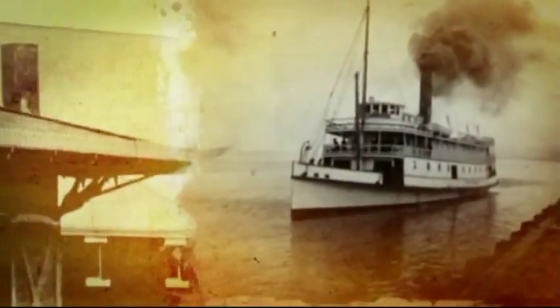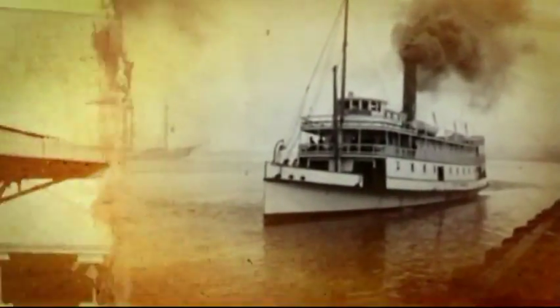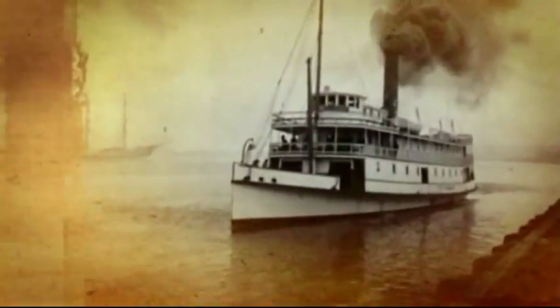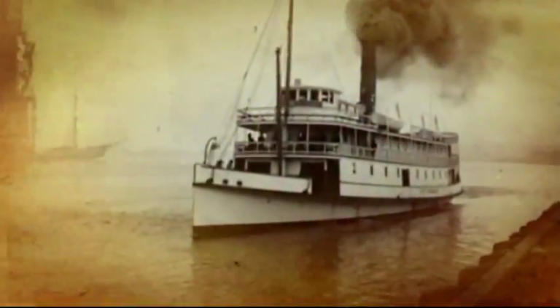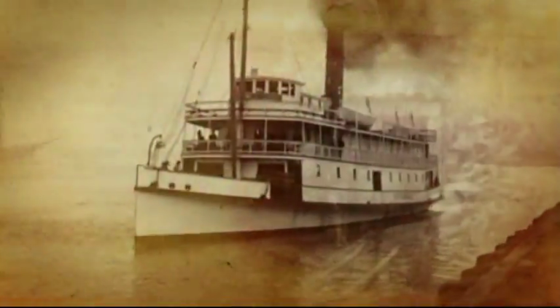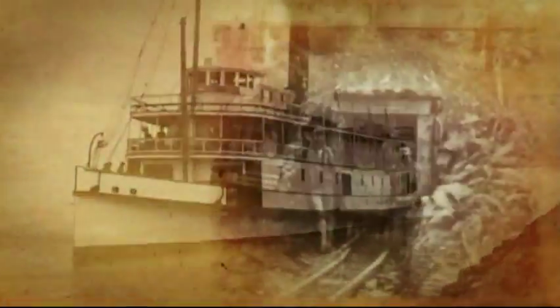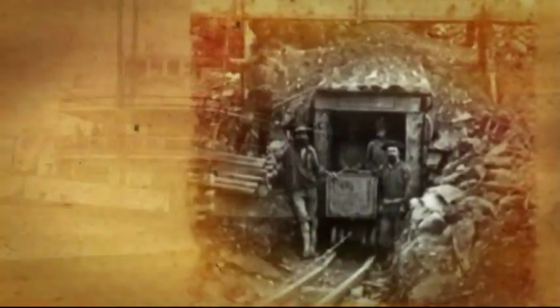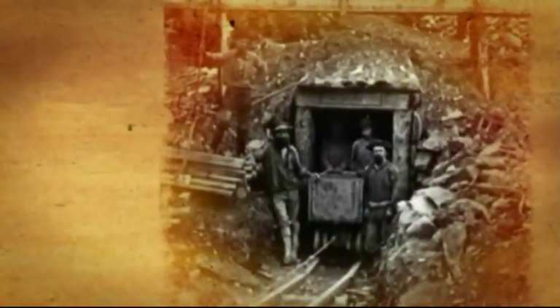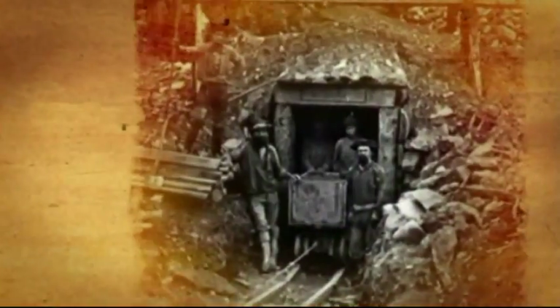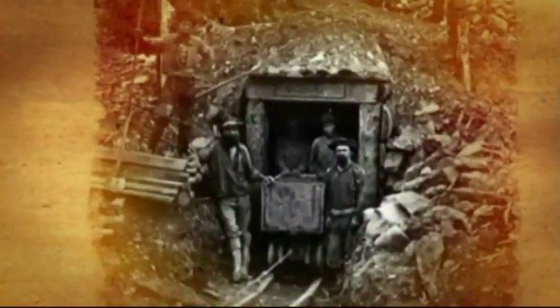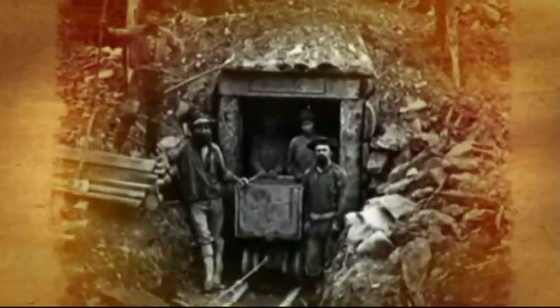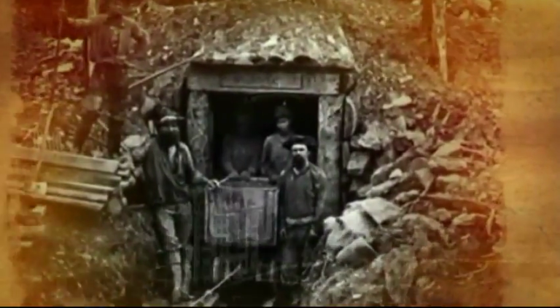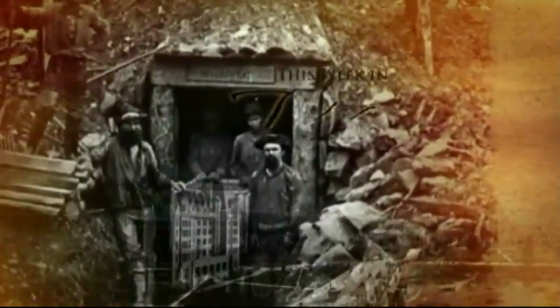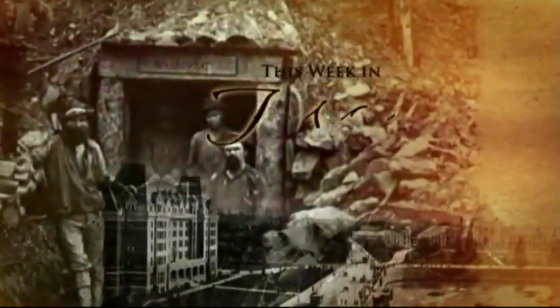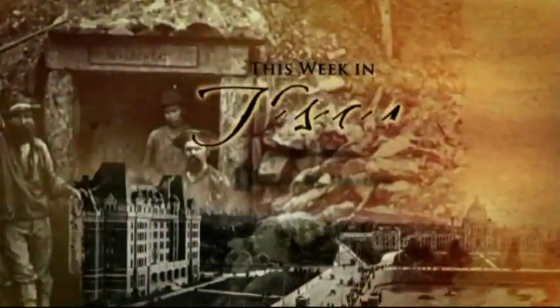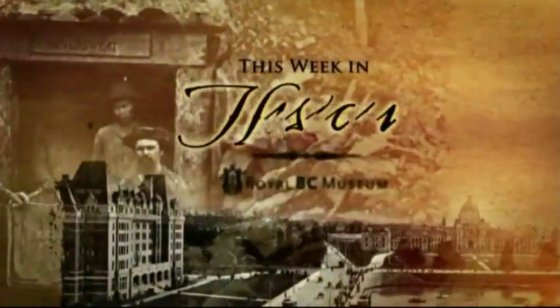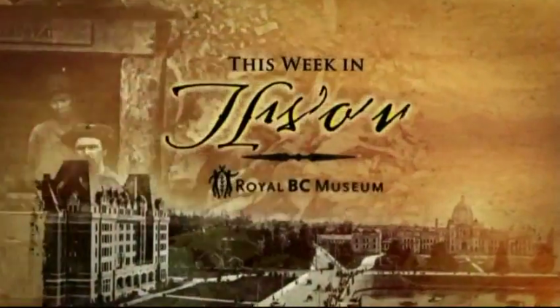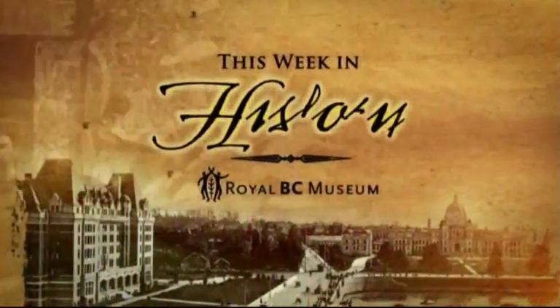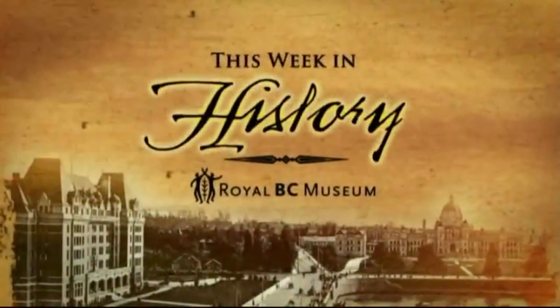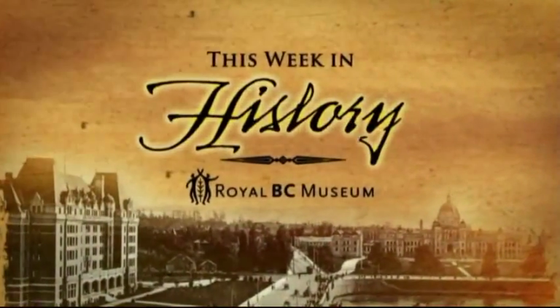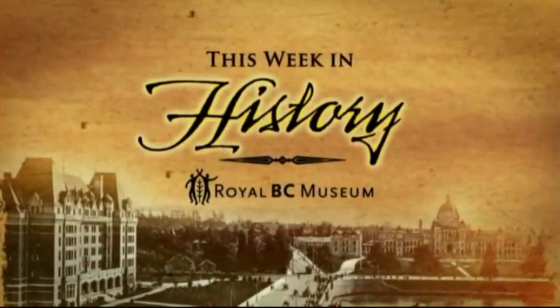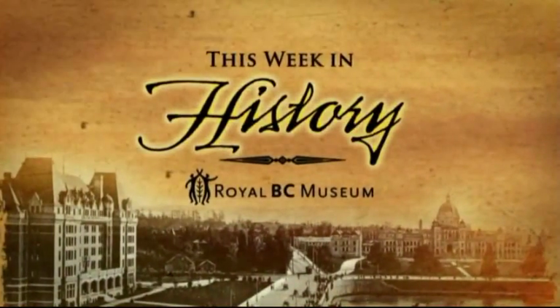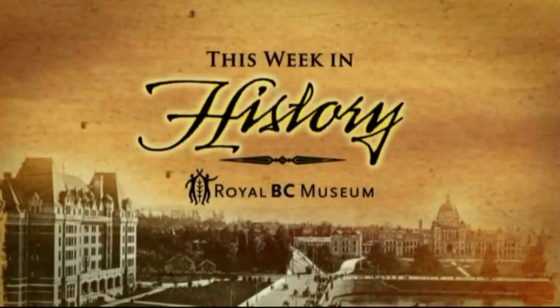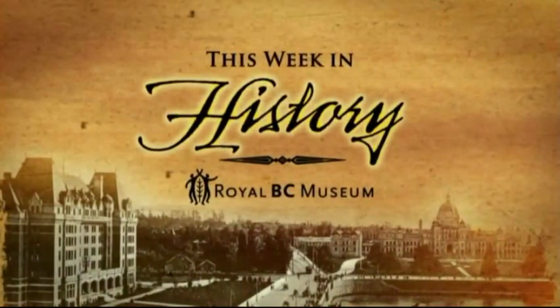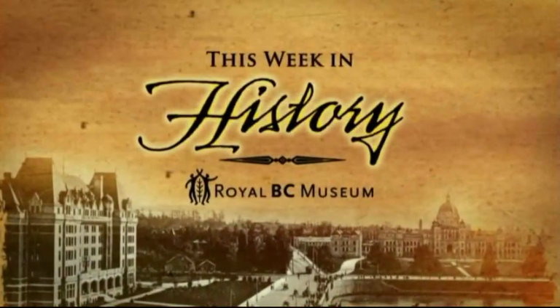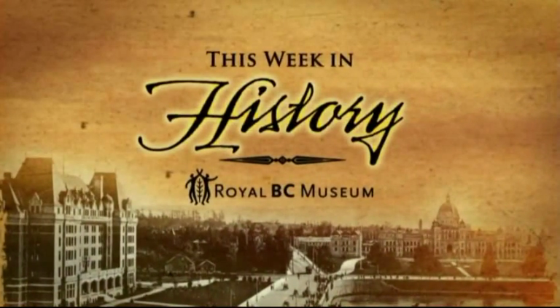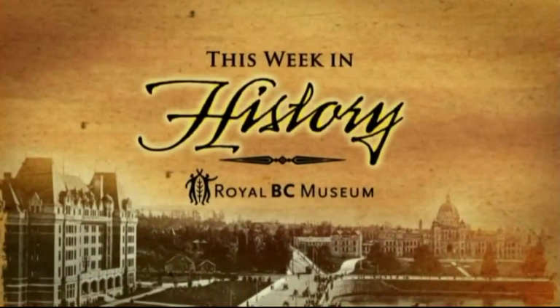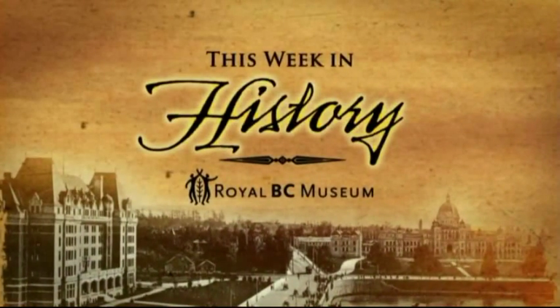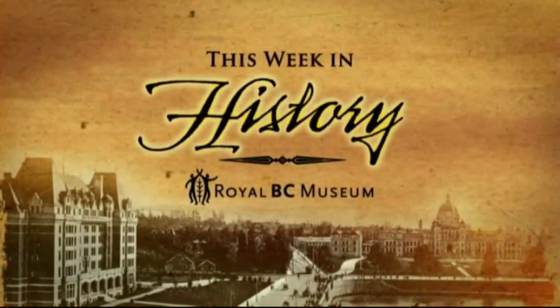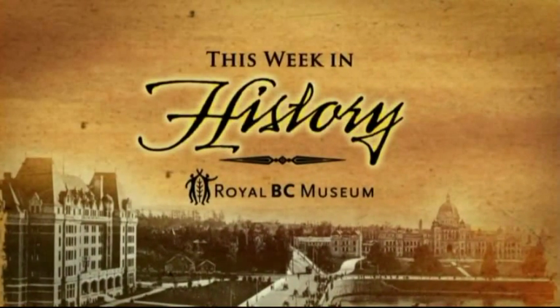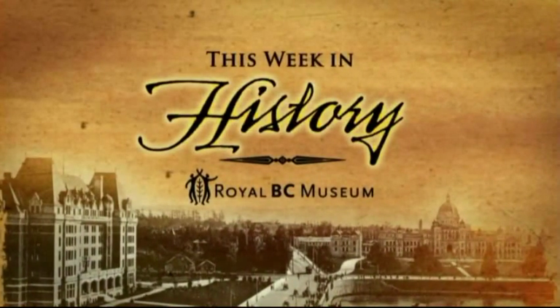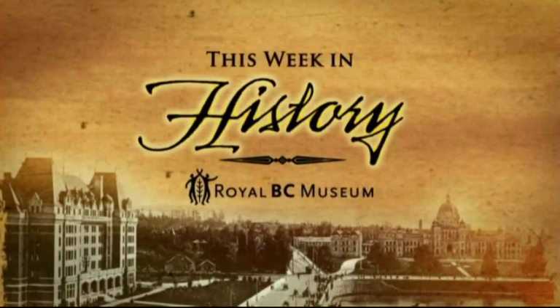This week in history, brought to you by the Royal BC Museum — bringing British Columbia's stories together.